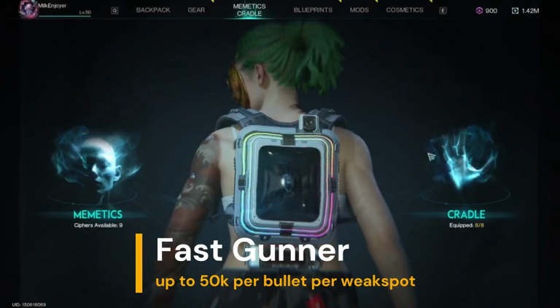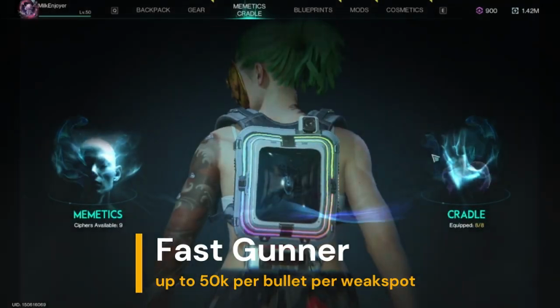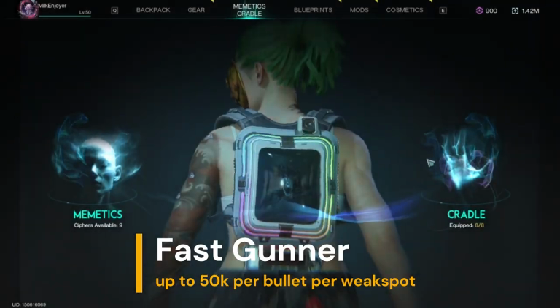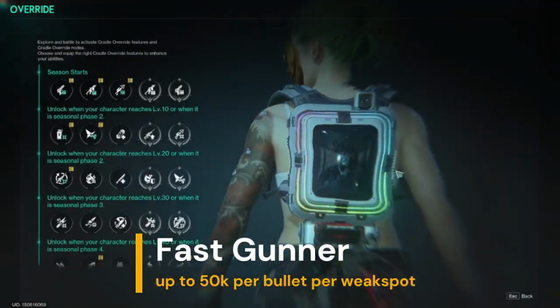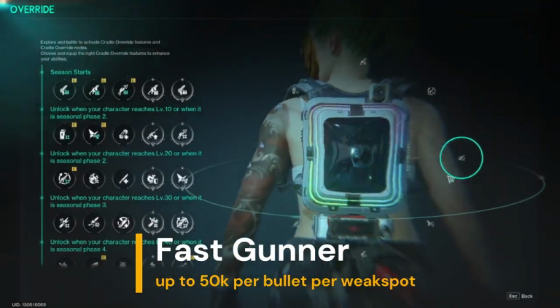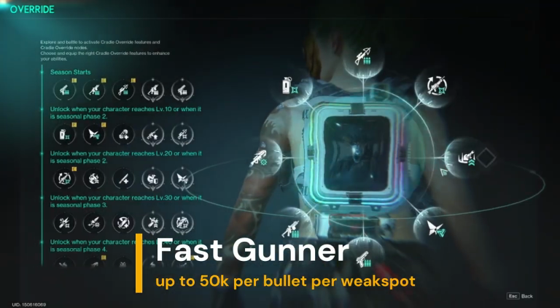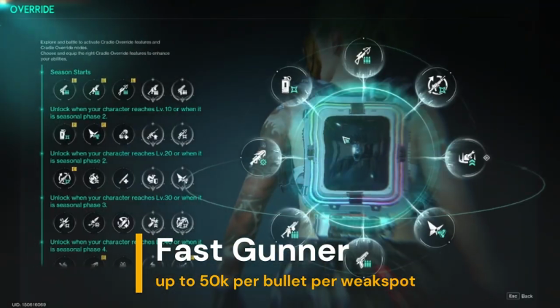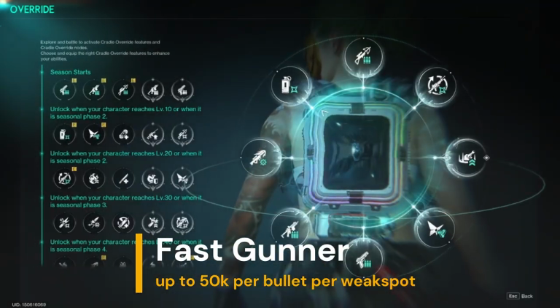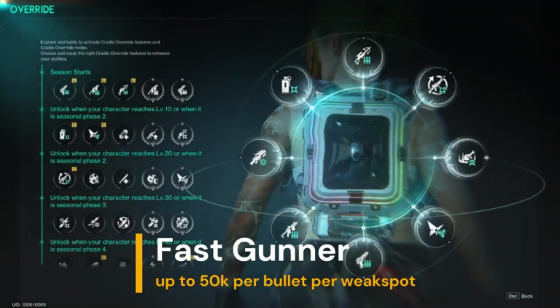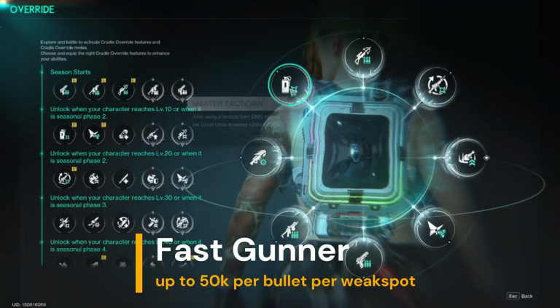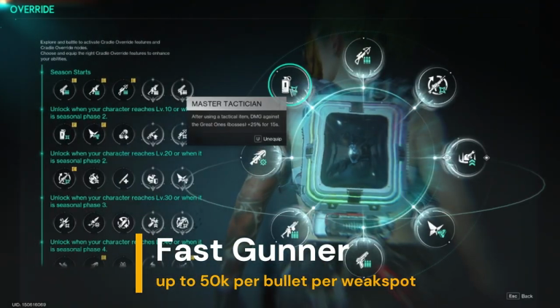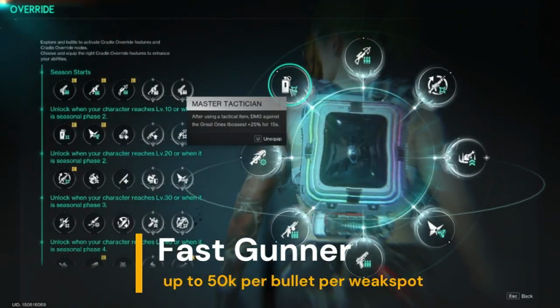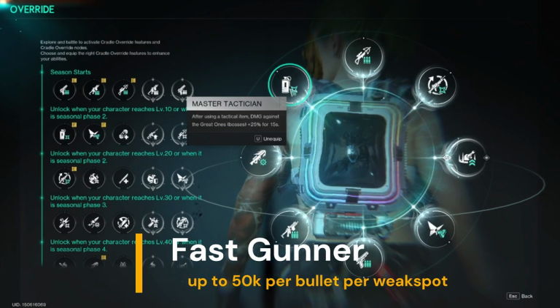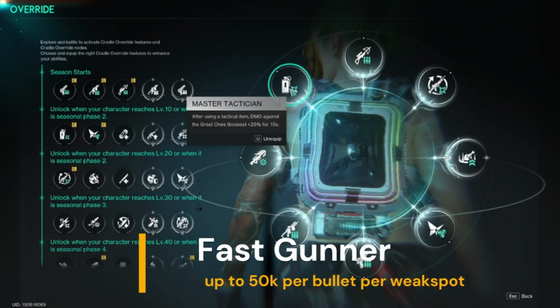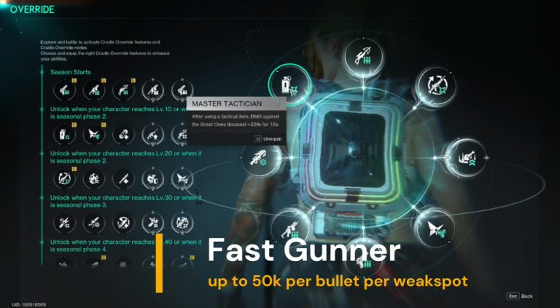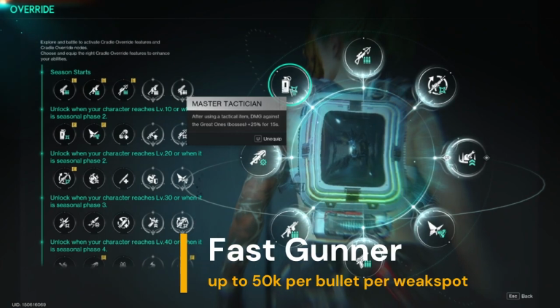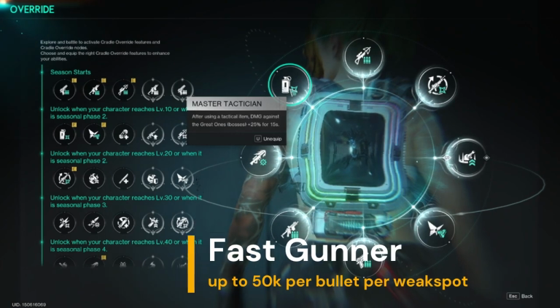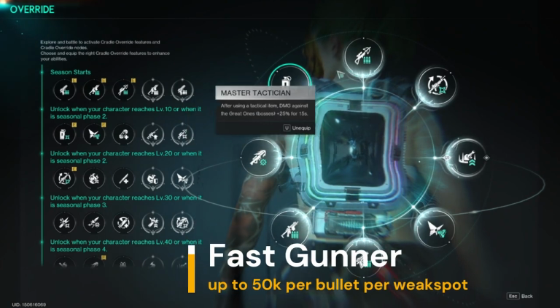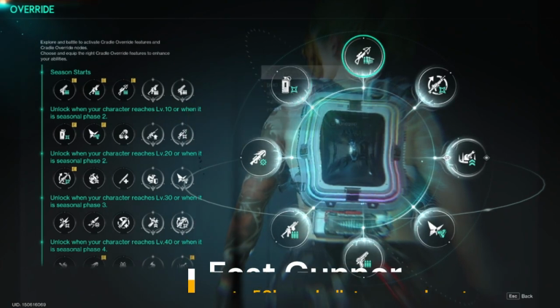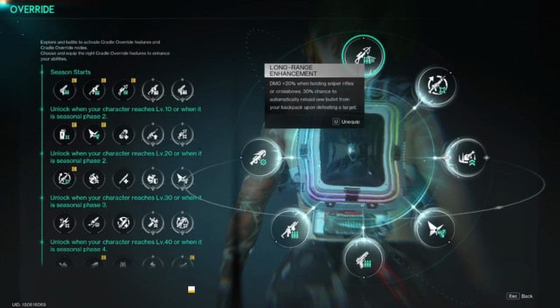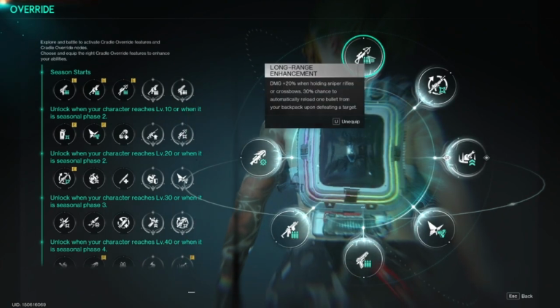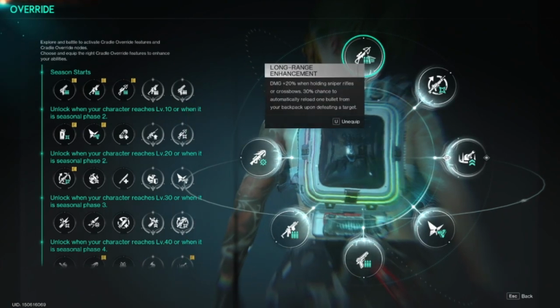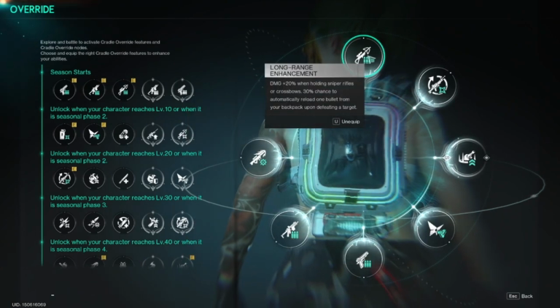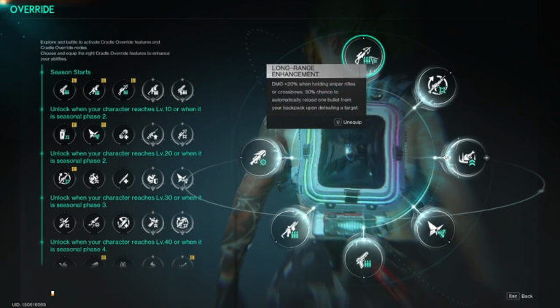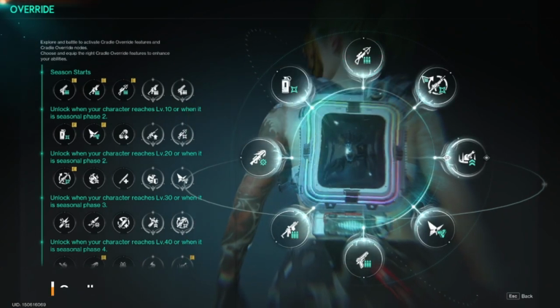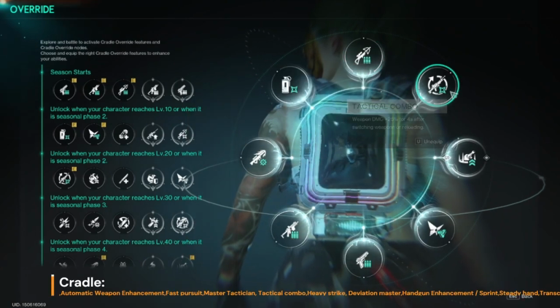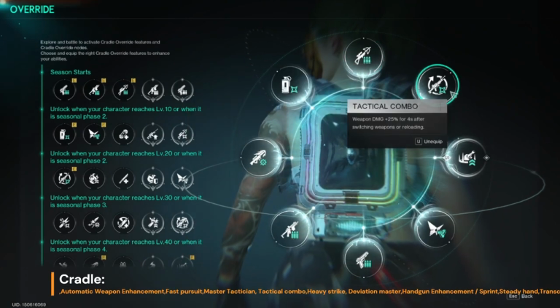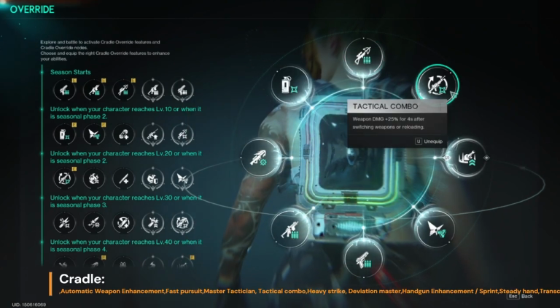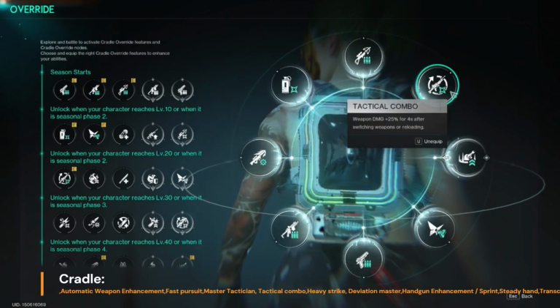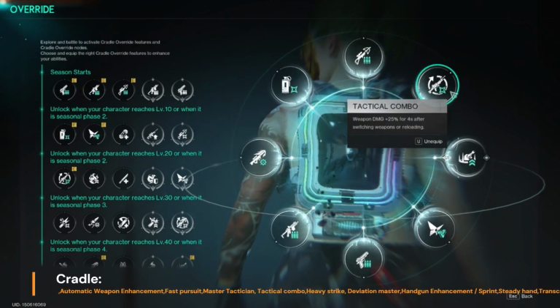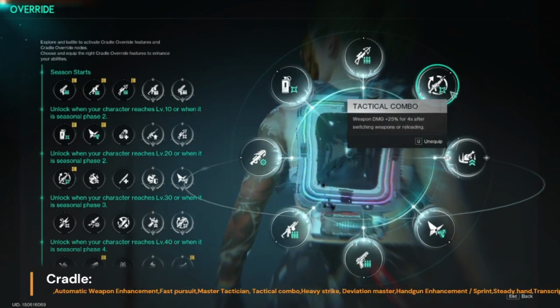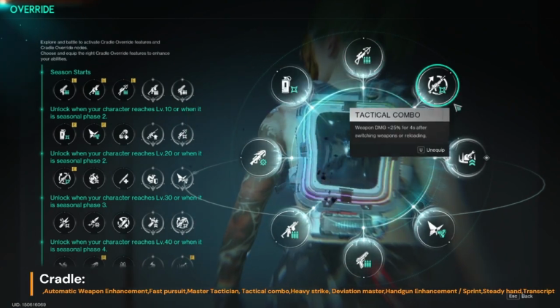This video will tell you how to achieve a fast gunner build with up to 50,000 per bullet weak spot damage.